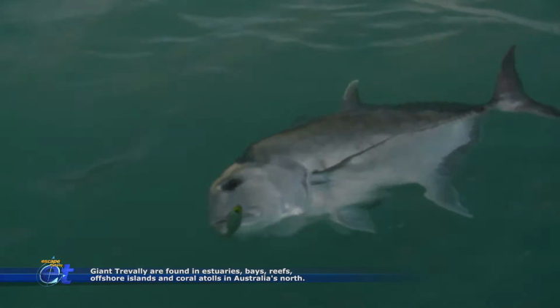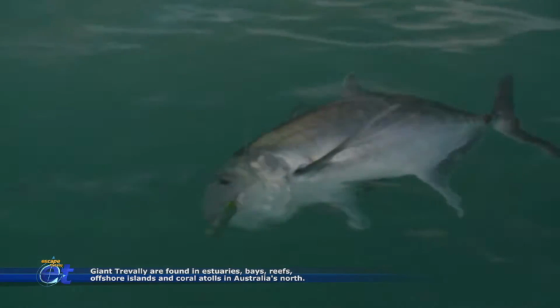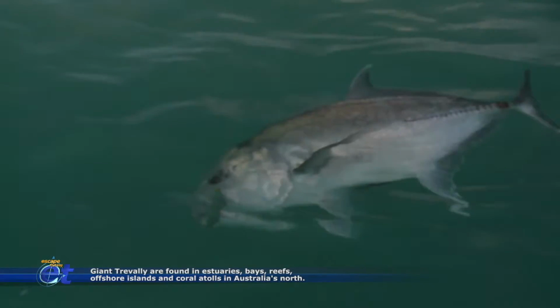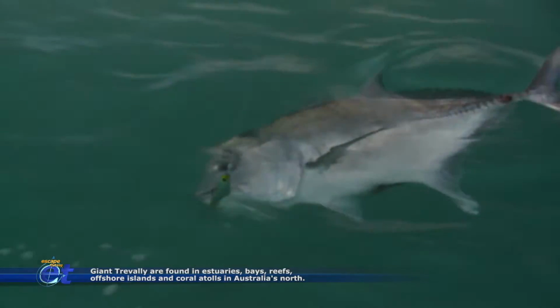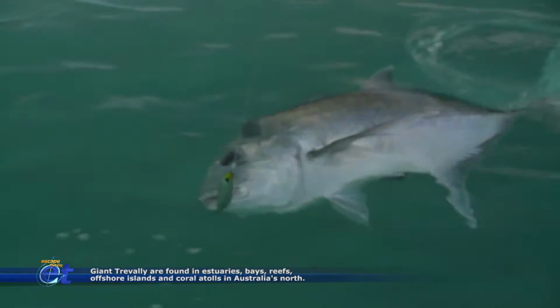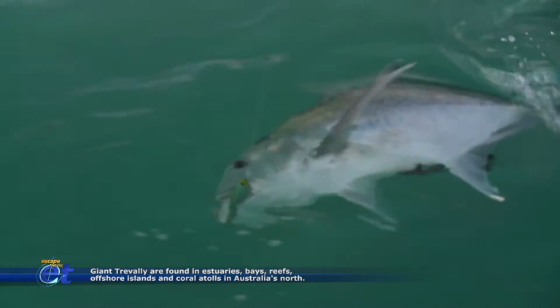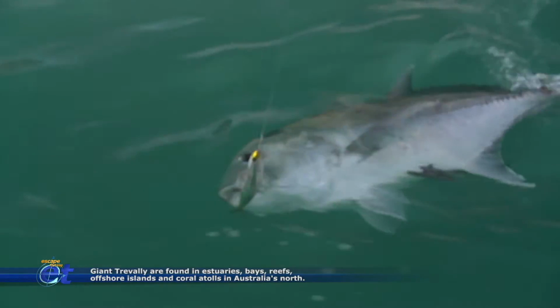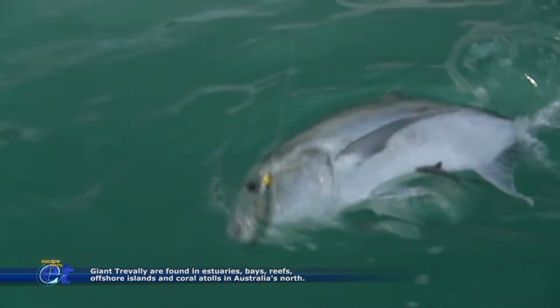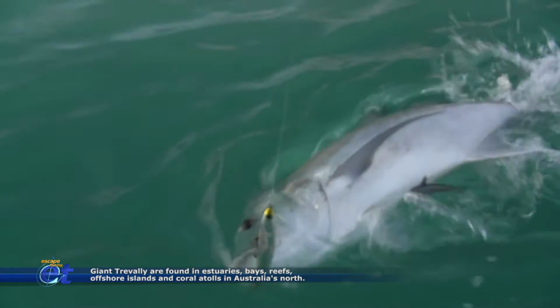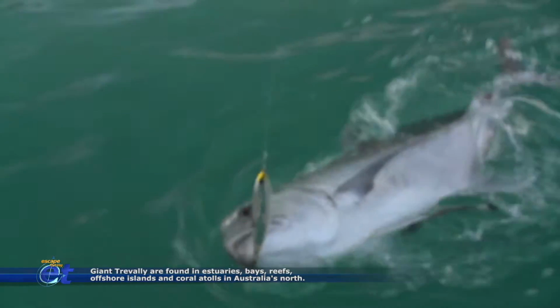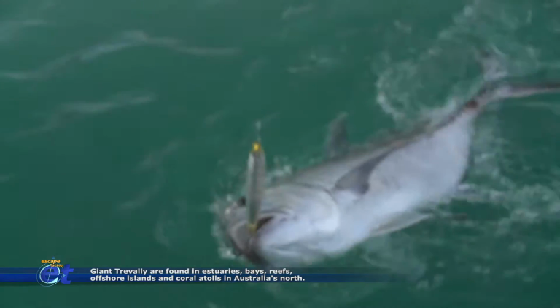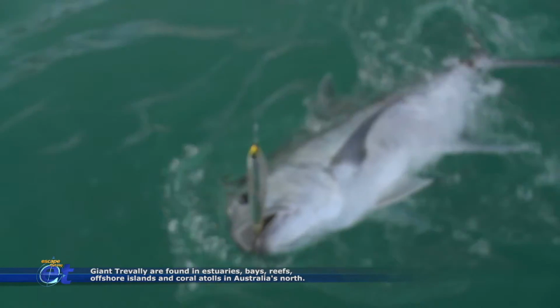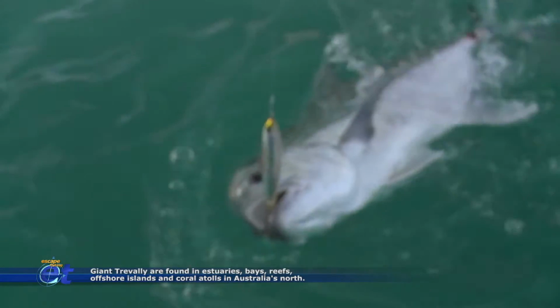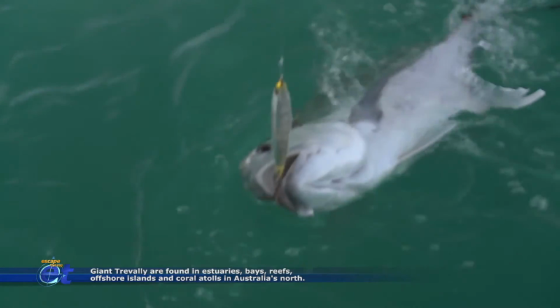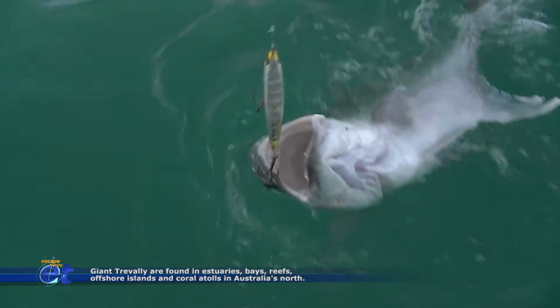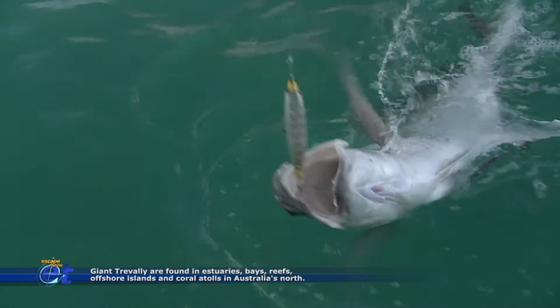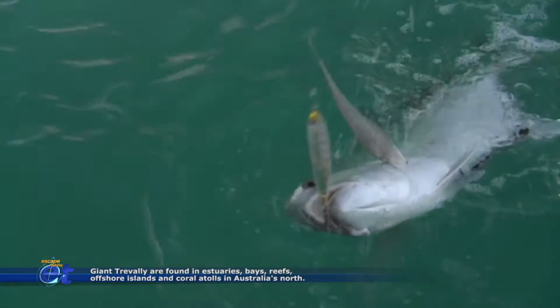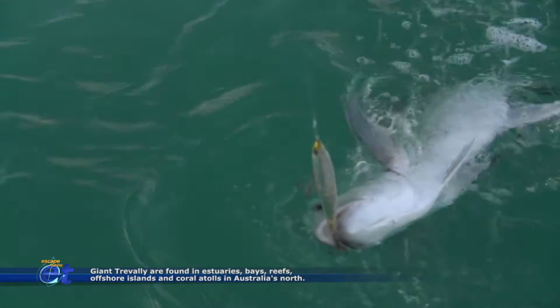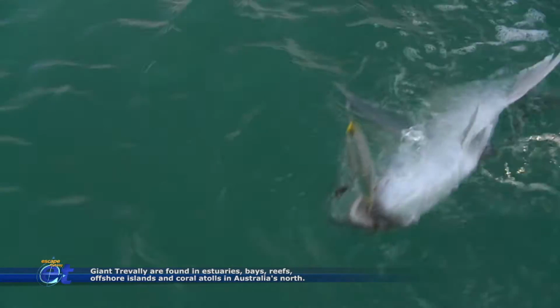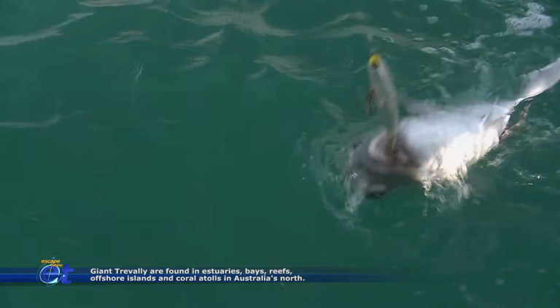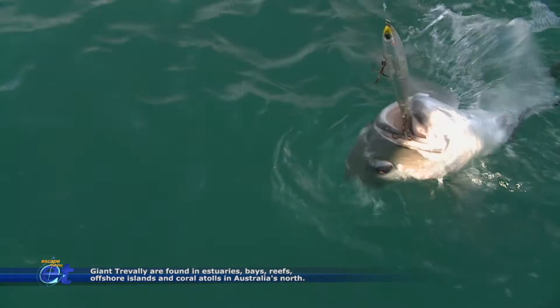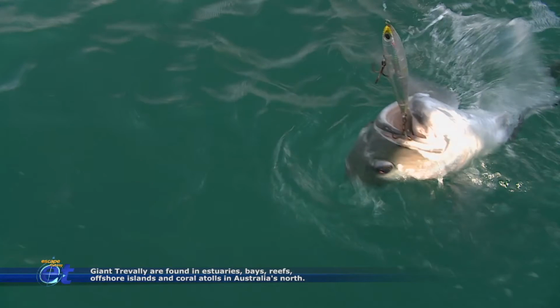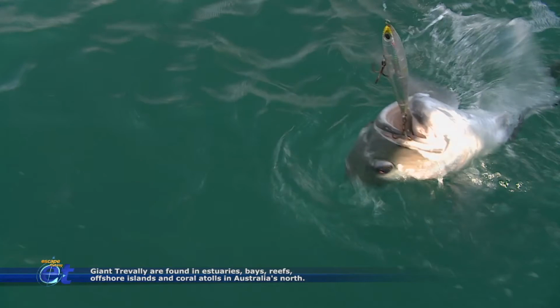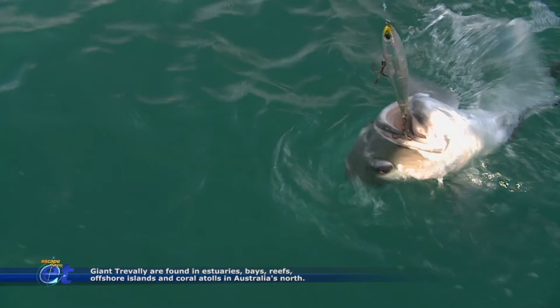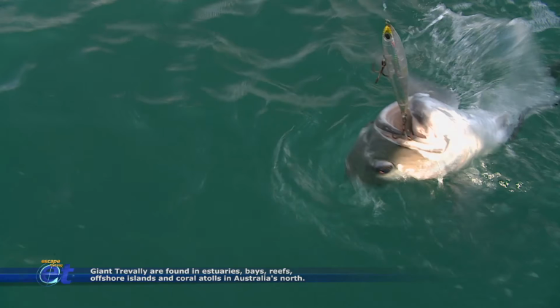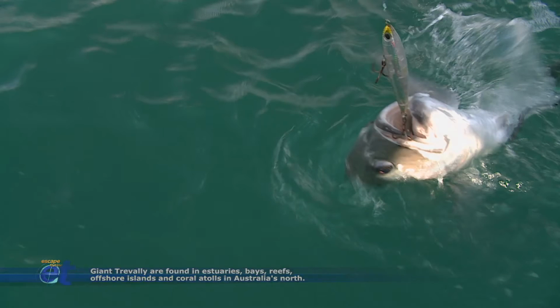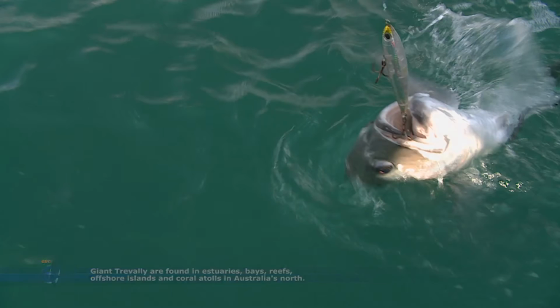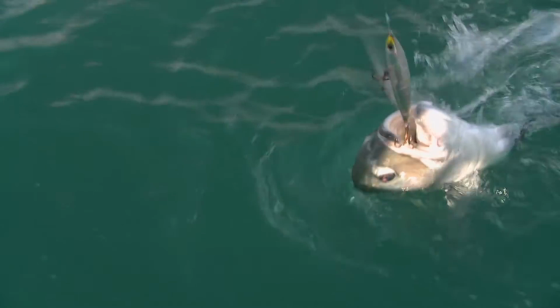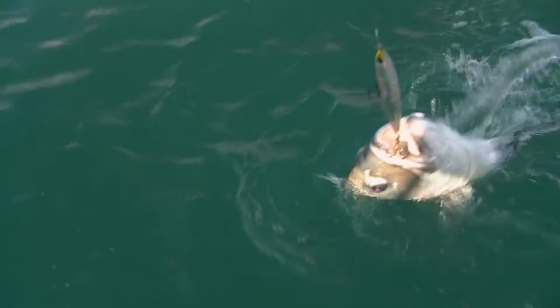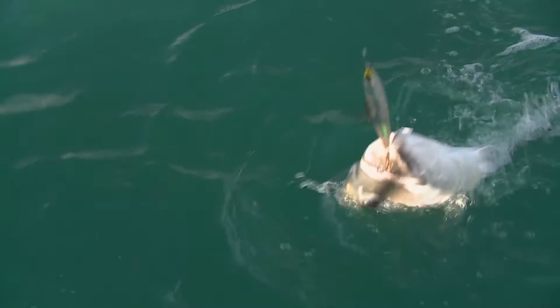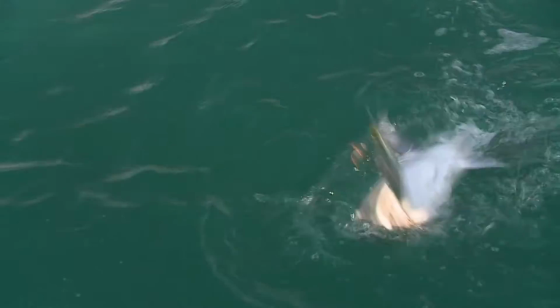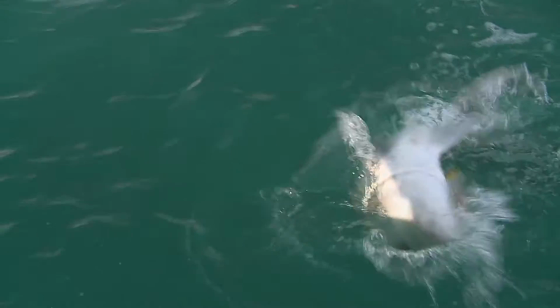There we go, on one of the Shimano stick baits. Look at that, just in his mouth. He might even flick me out there.